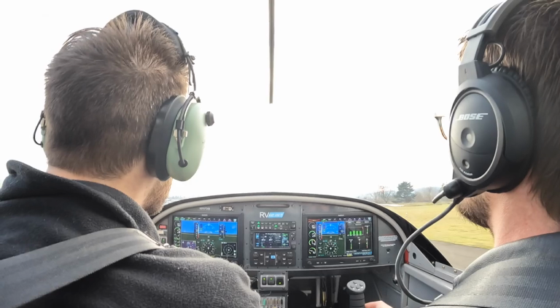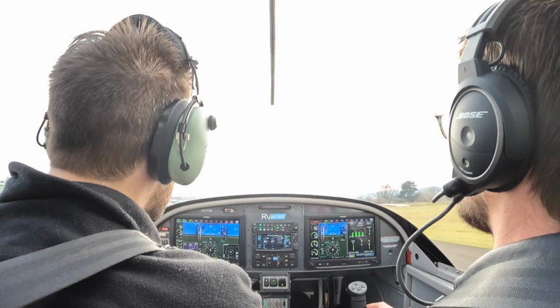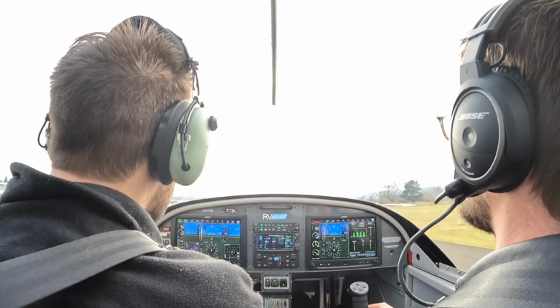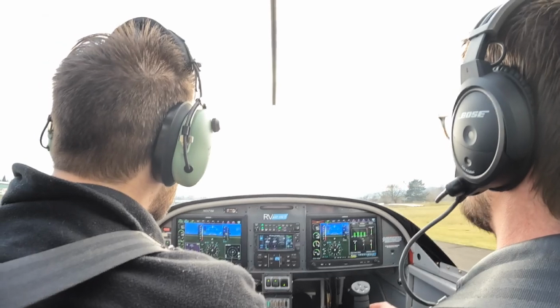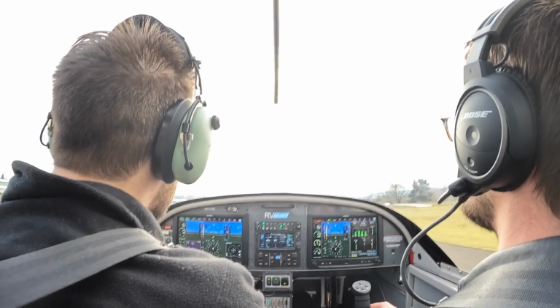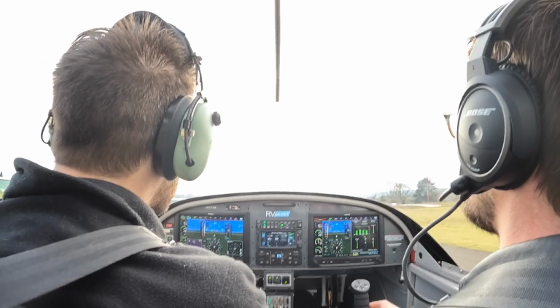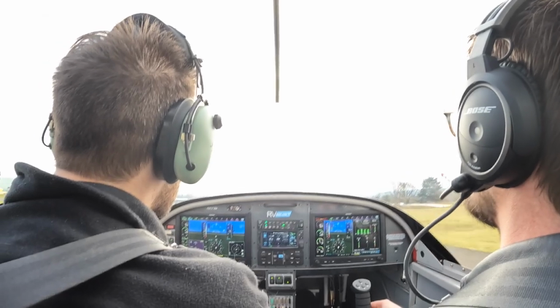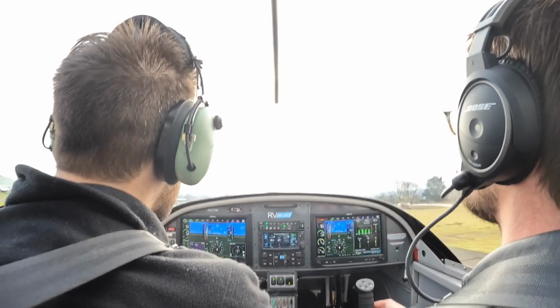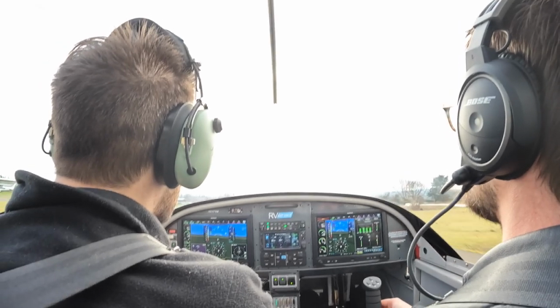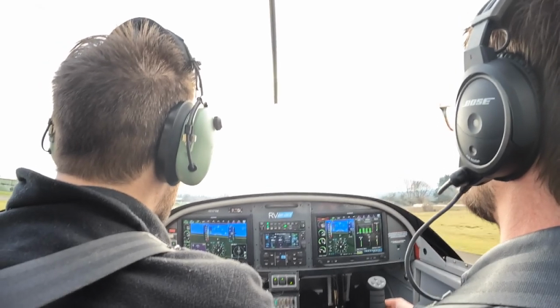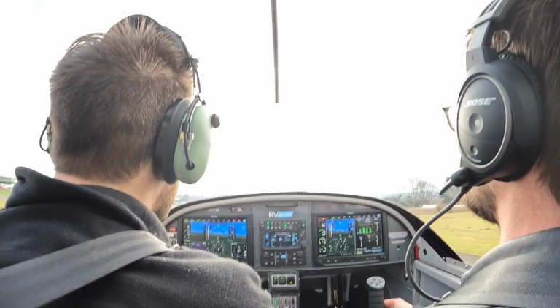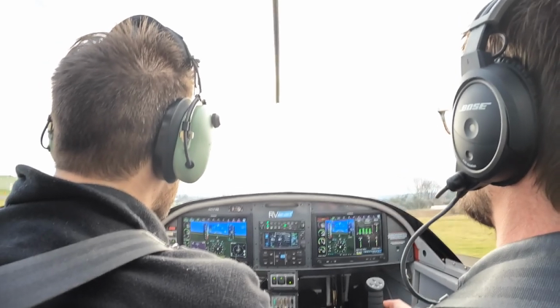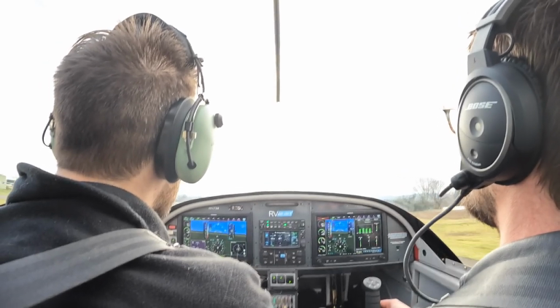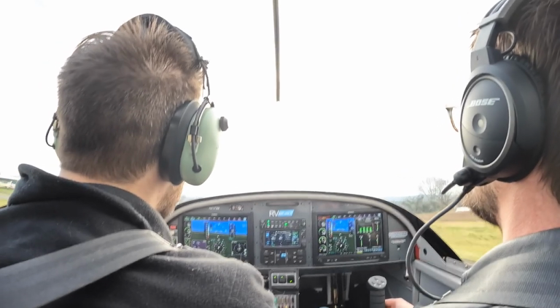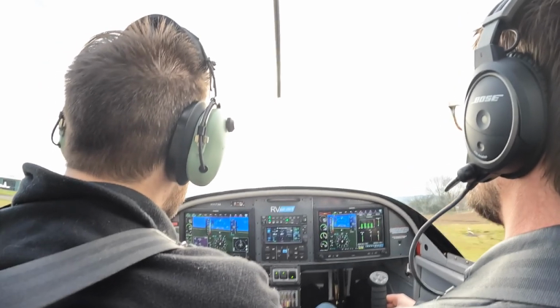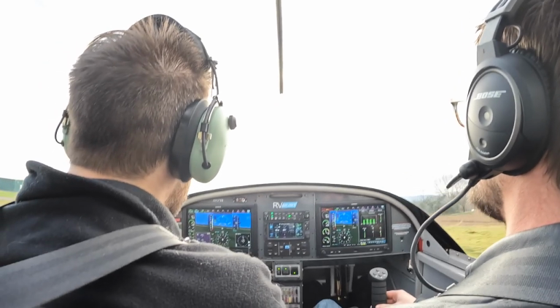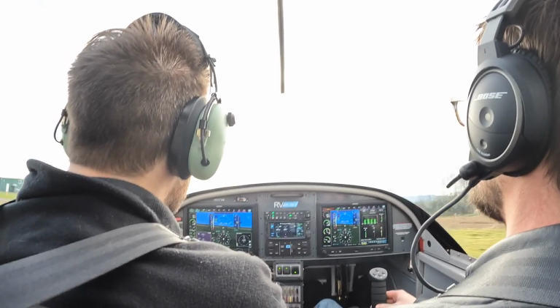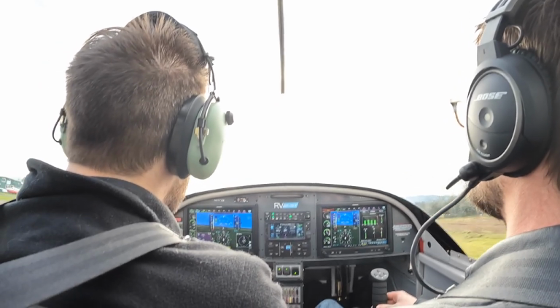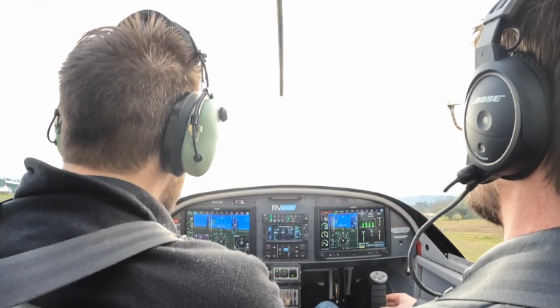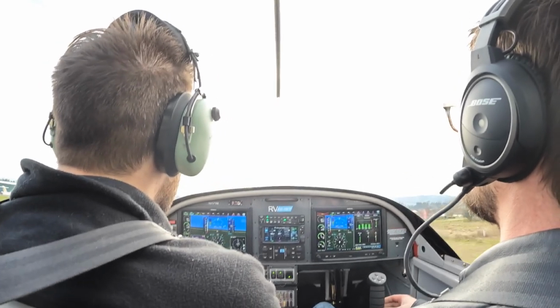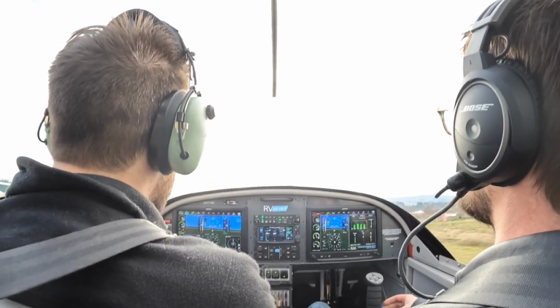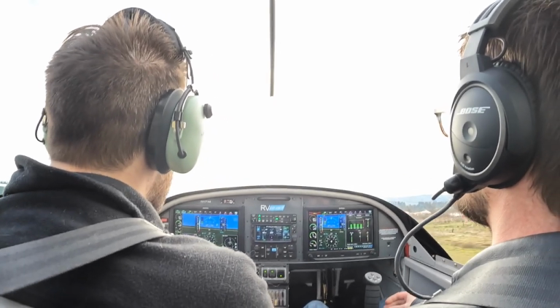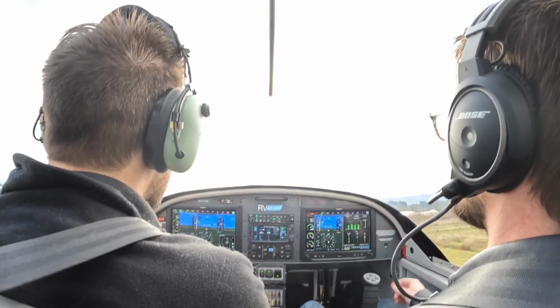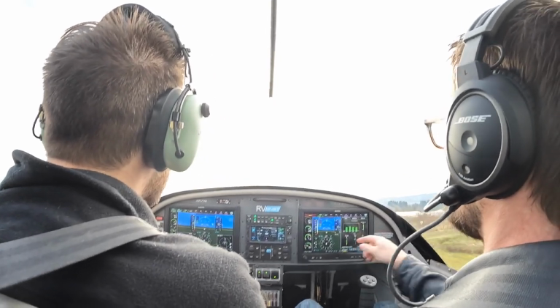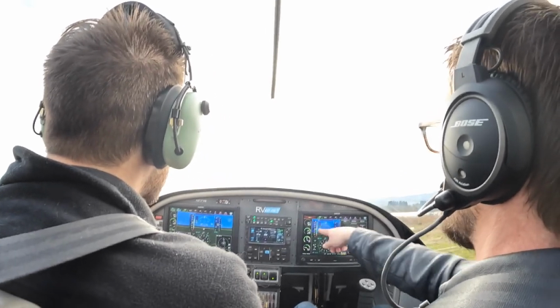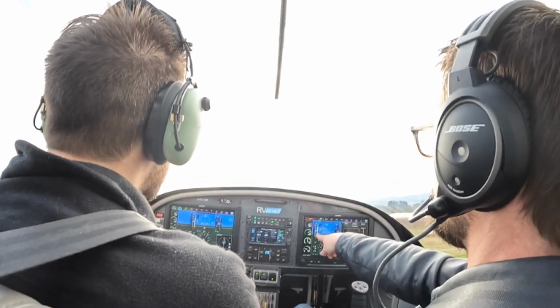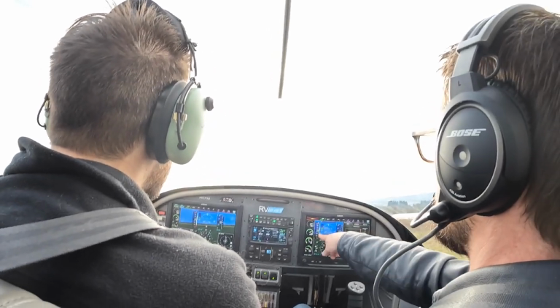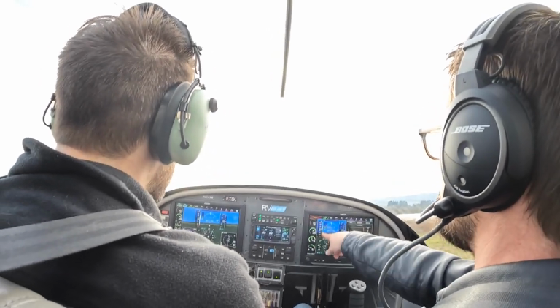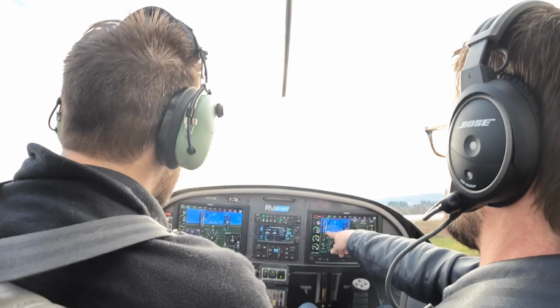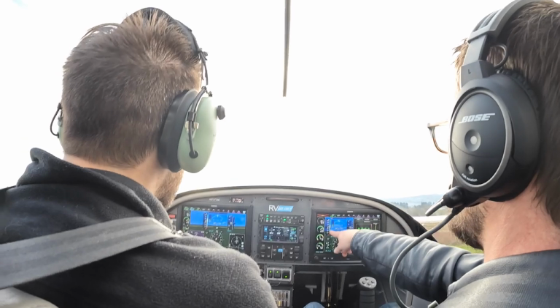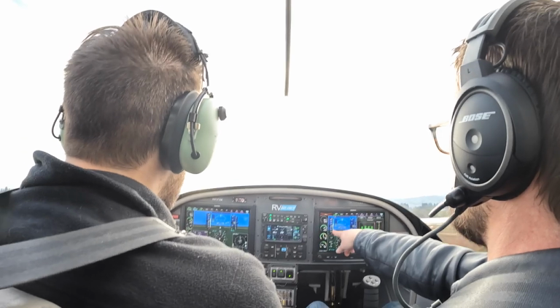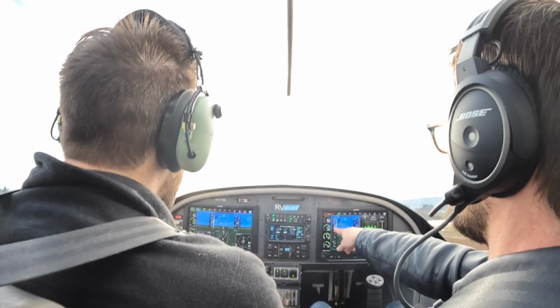You gotta hold it down once you get going here. Alright, now pull it up. You're faster than 60, right? Yeah.